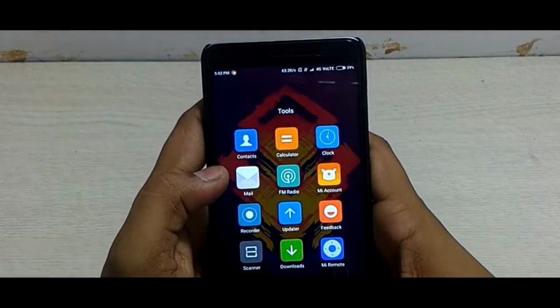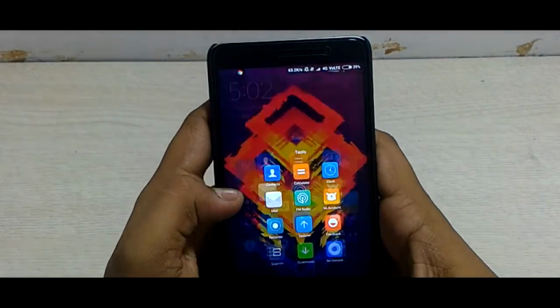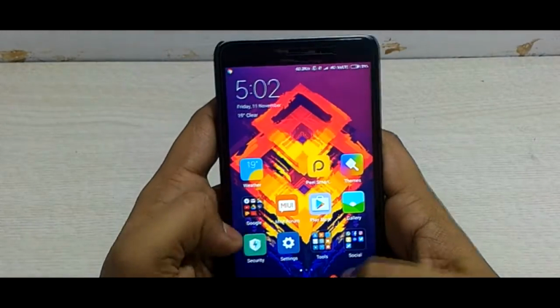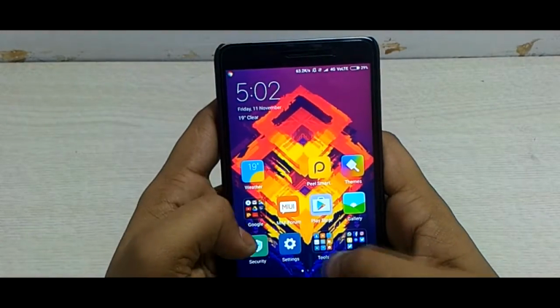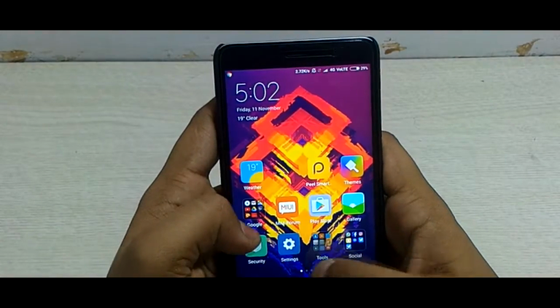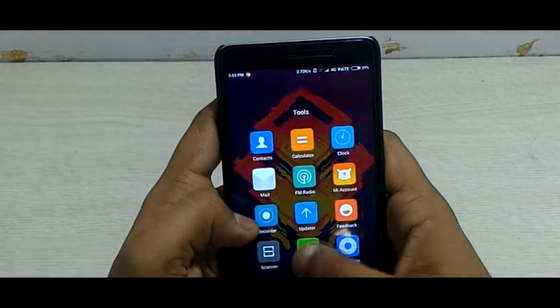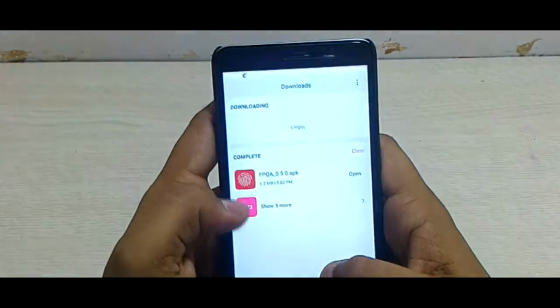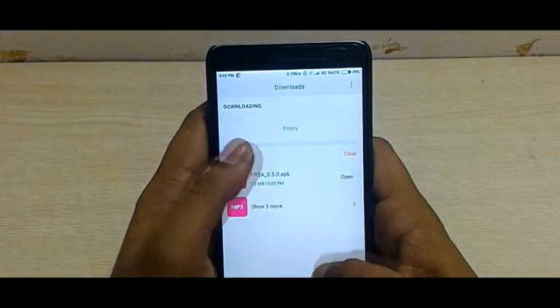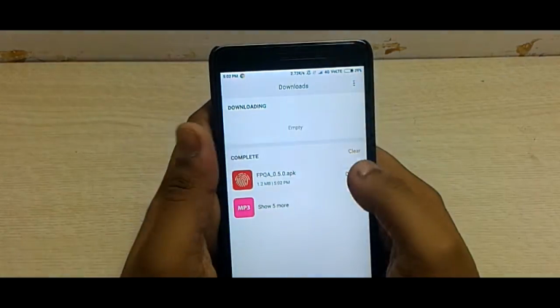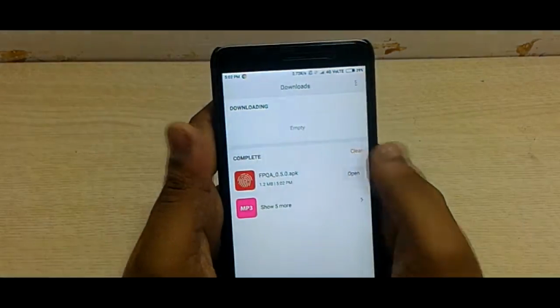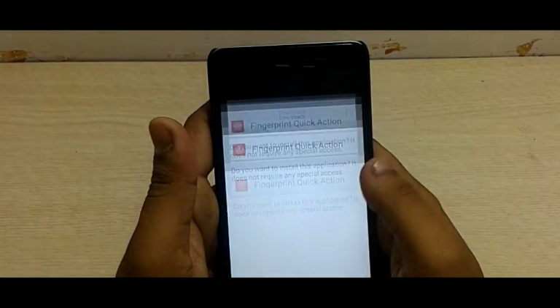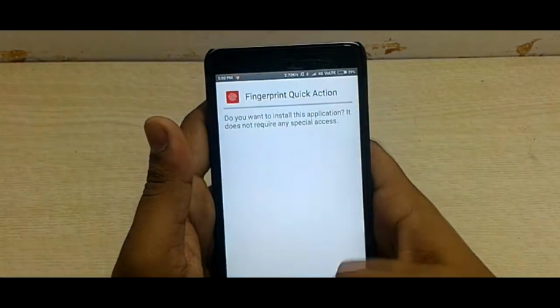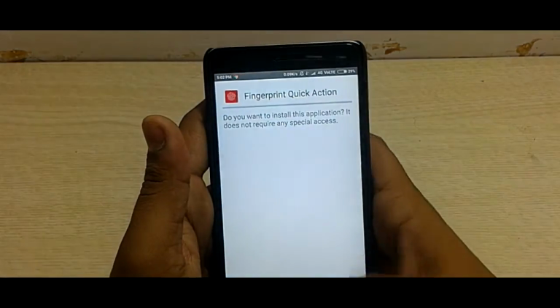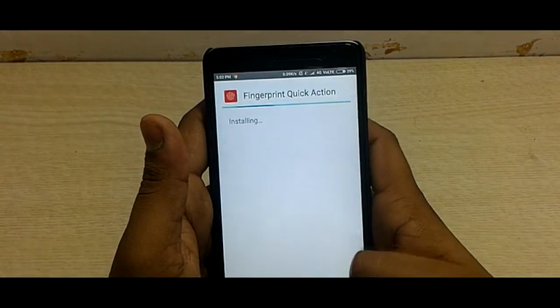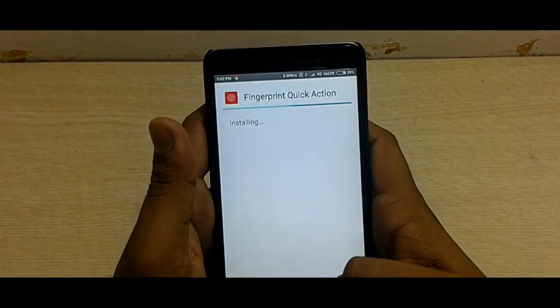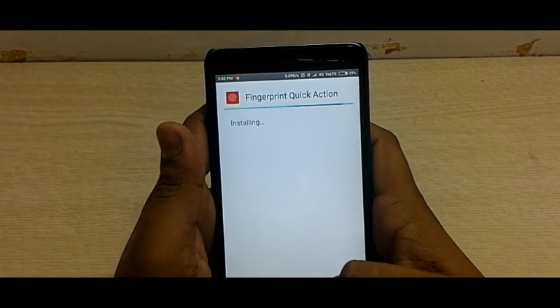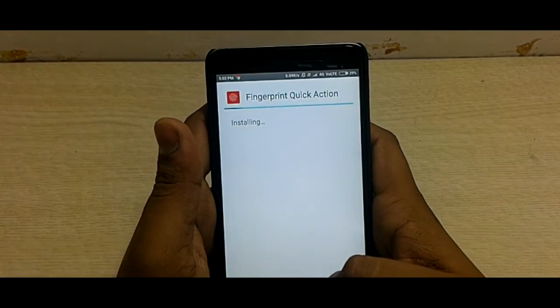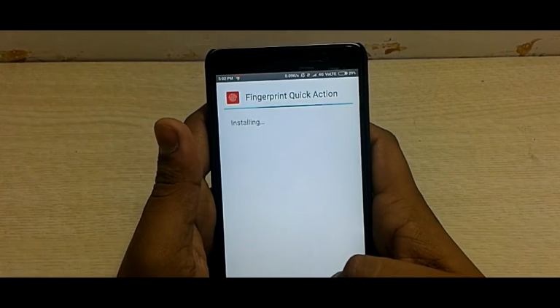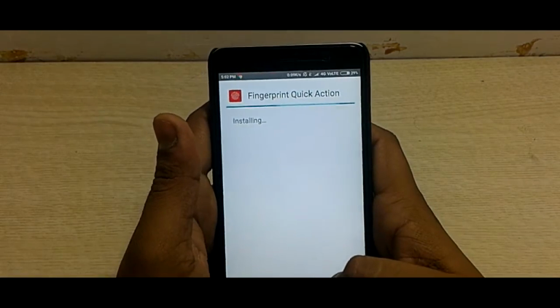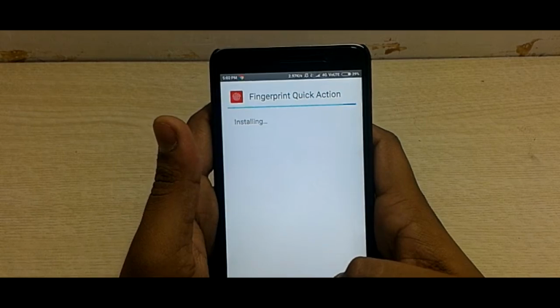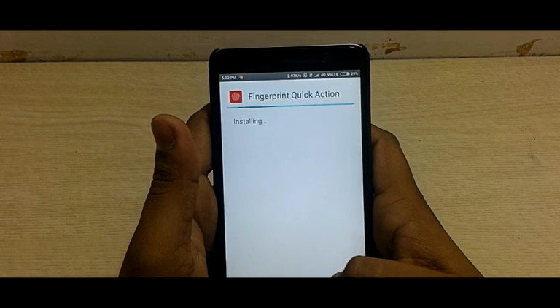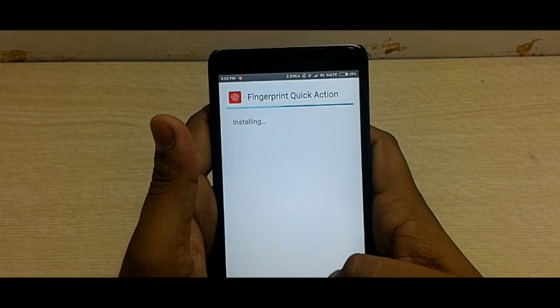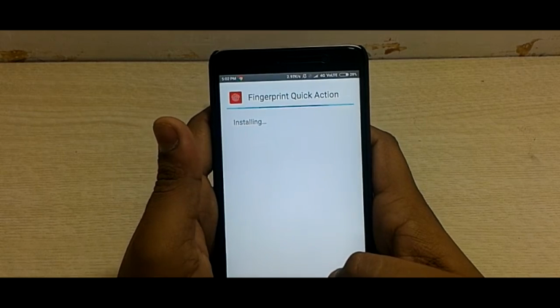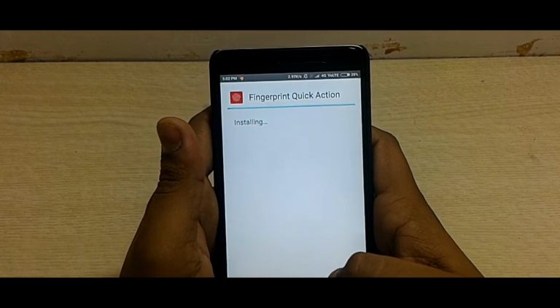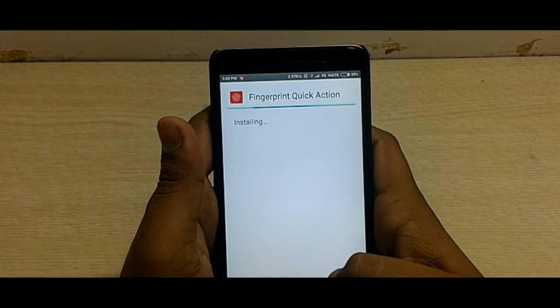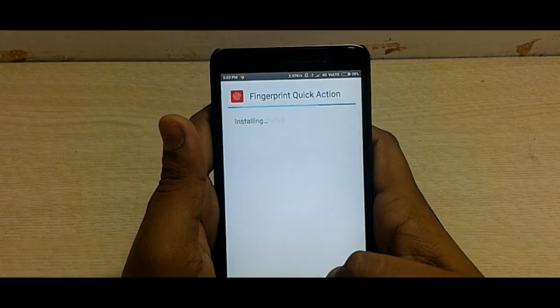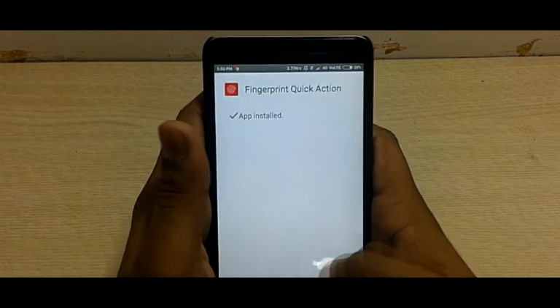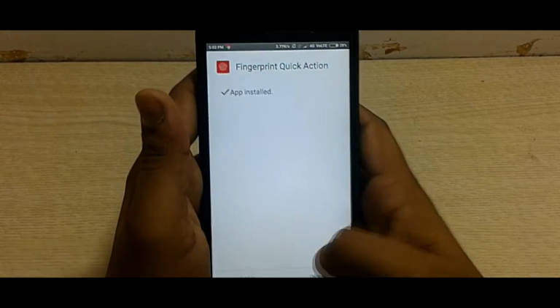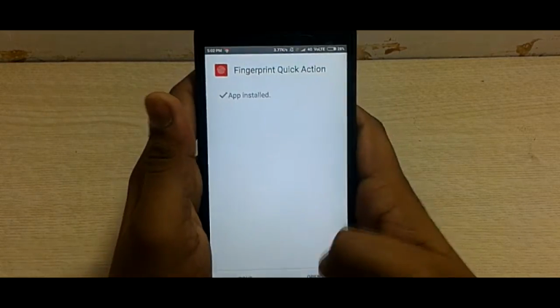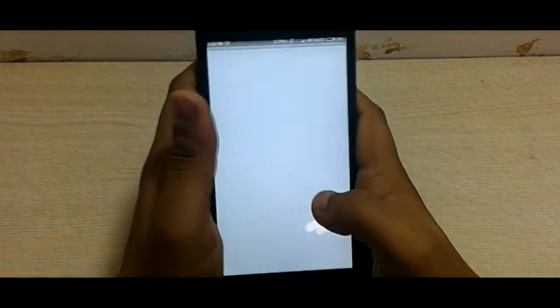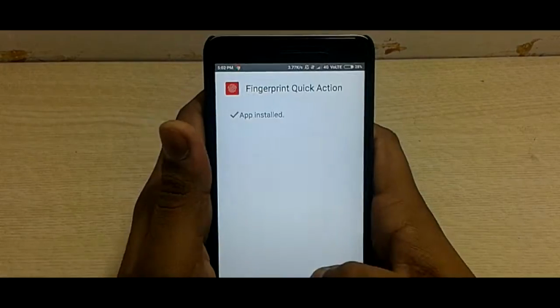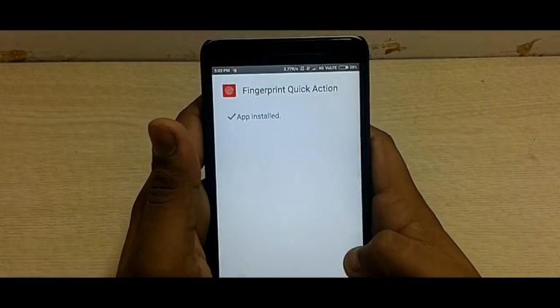After downloading, quickly install the app. One more thing — you don't need any kind of root access to use this app. Isn't that cool?